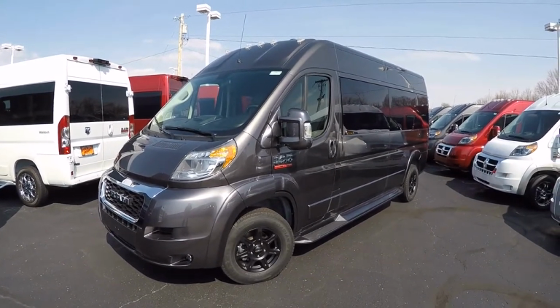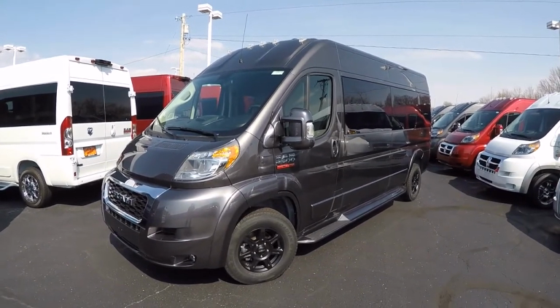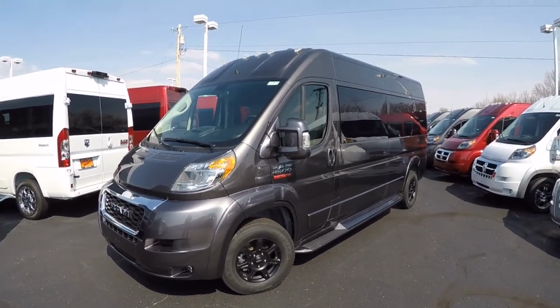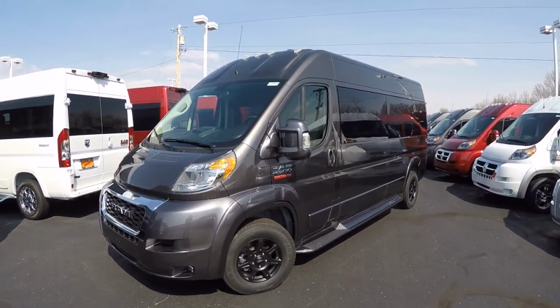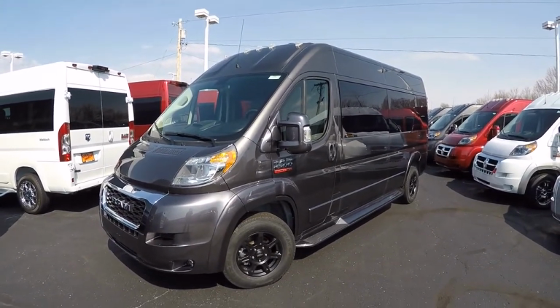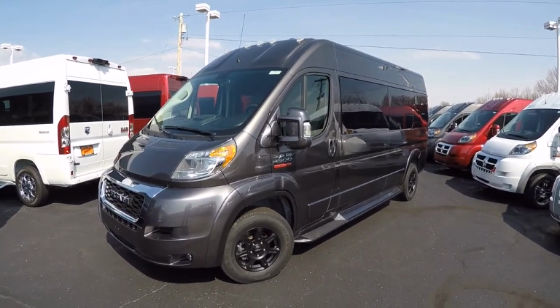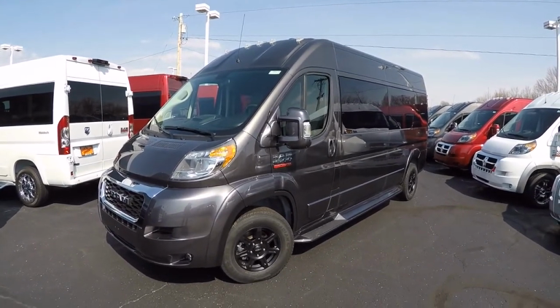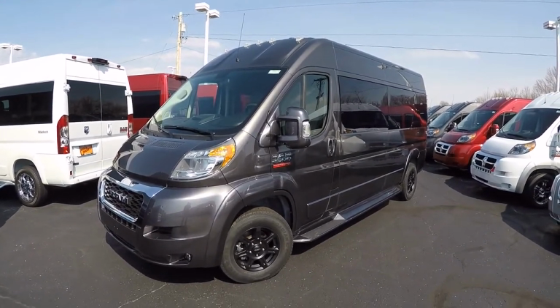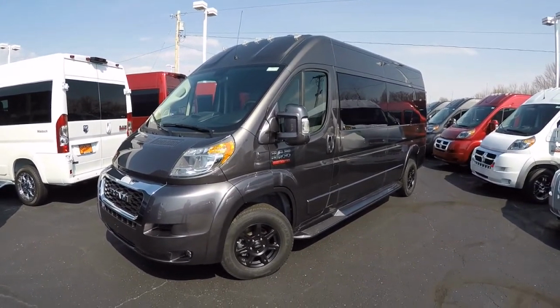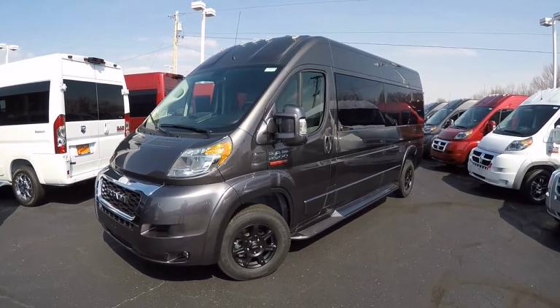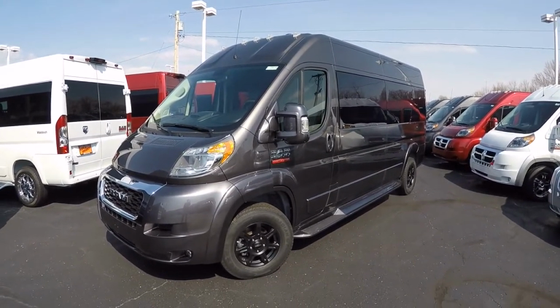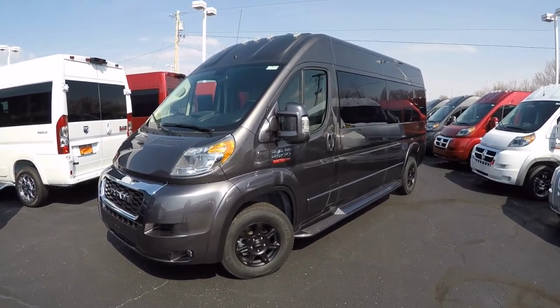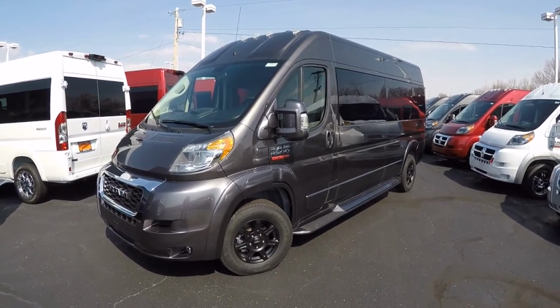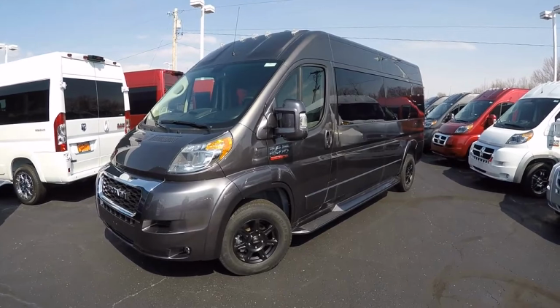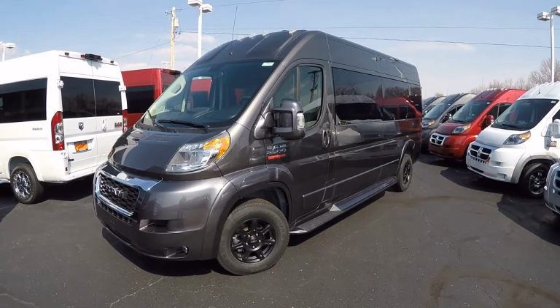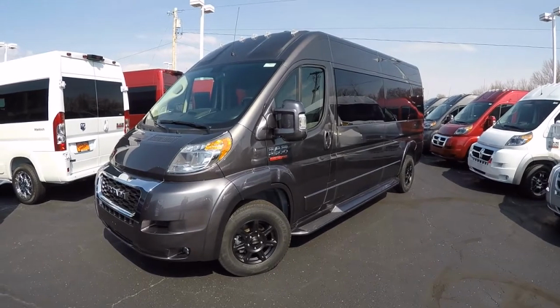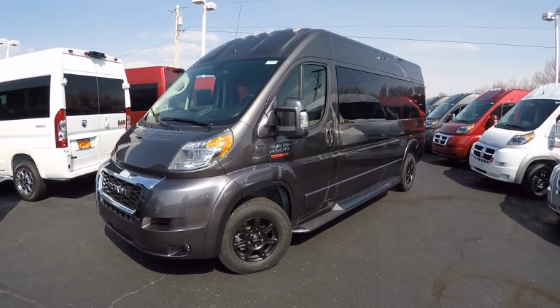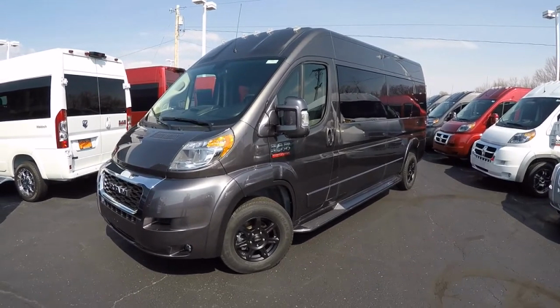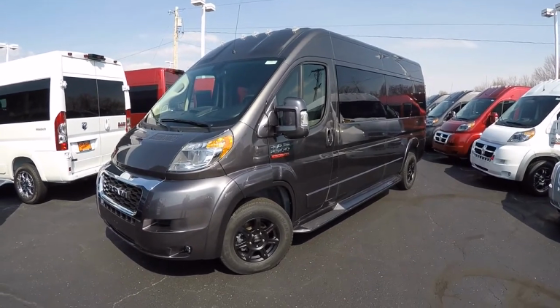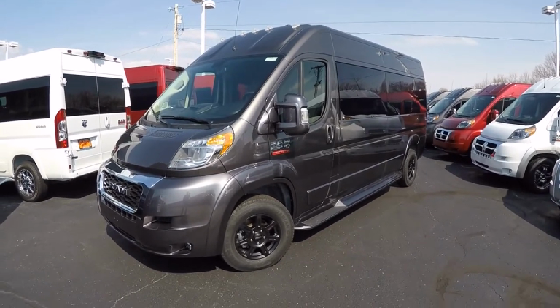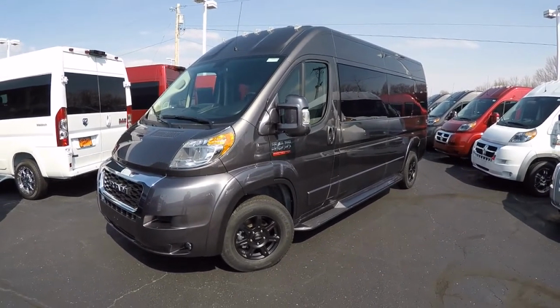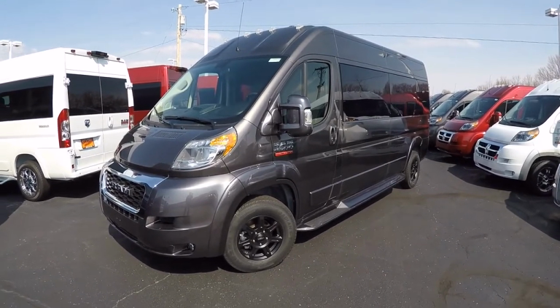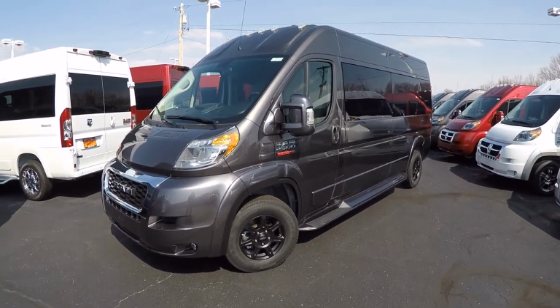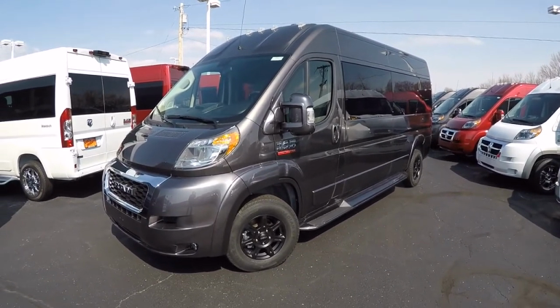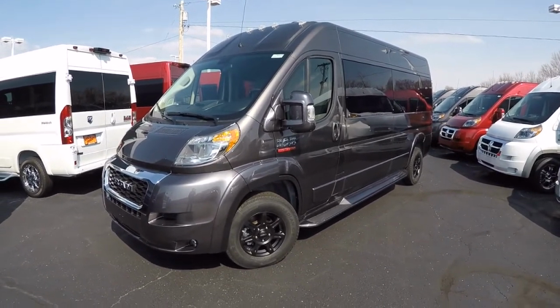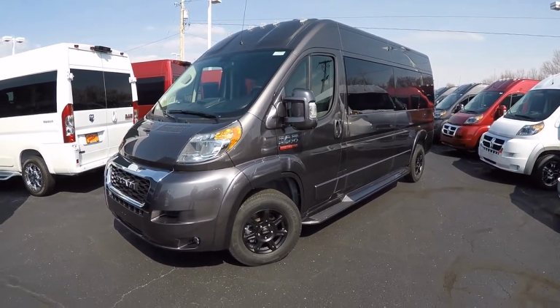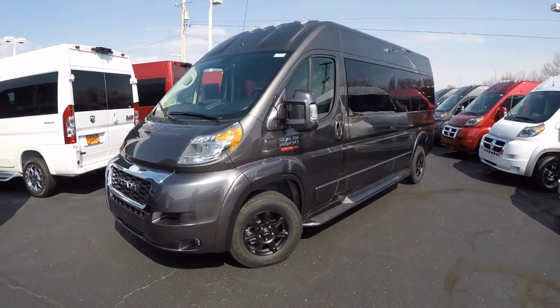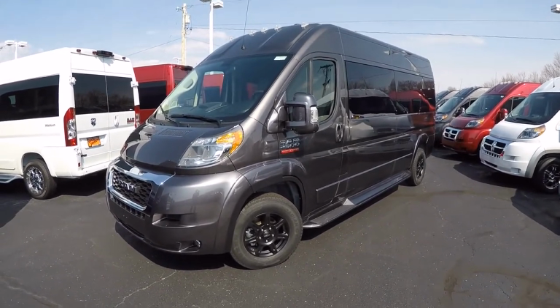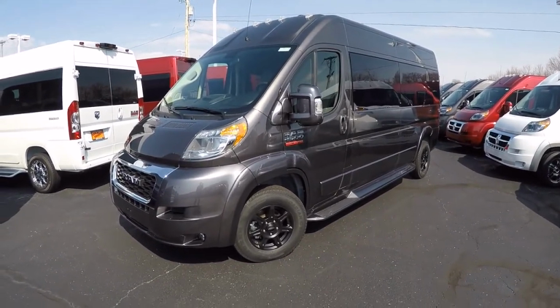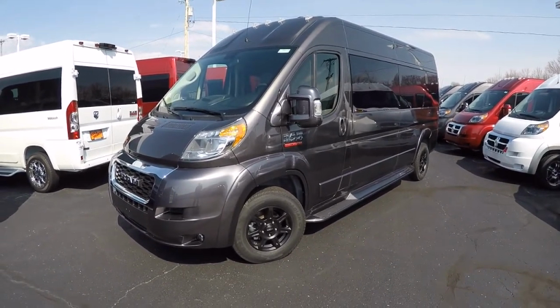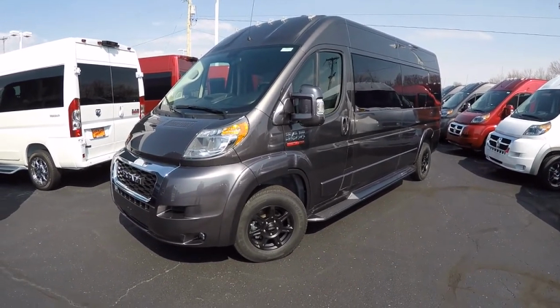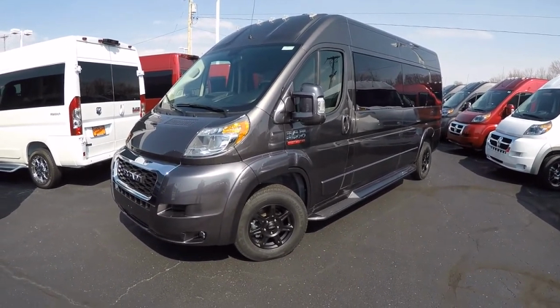Good afternoon and welcome back to Paul Sherry Conversion Vans. My name is Justin Smith and today we're going to do a video on another new arrival.